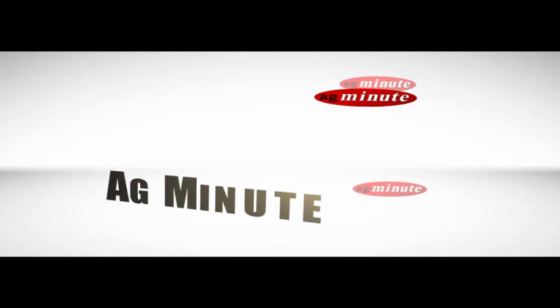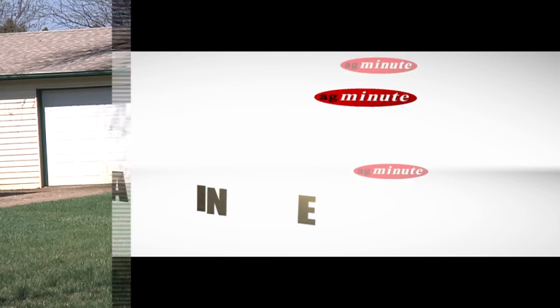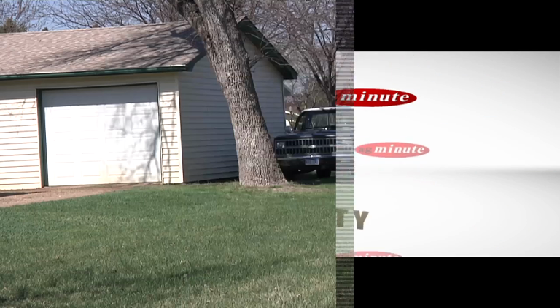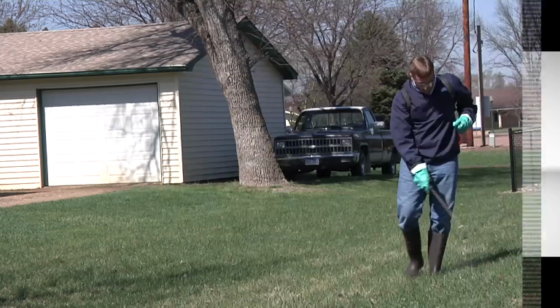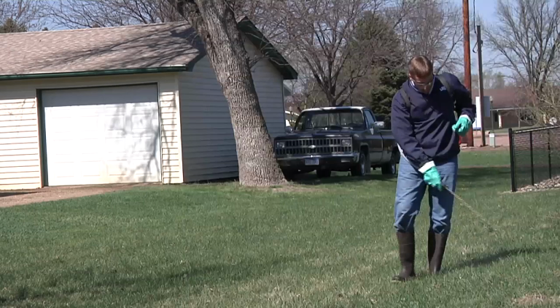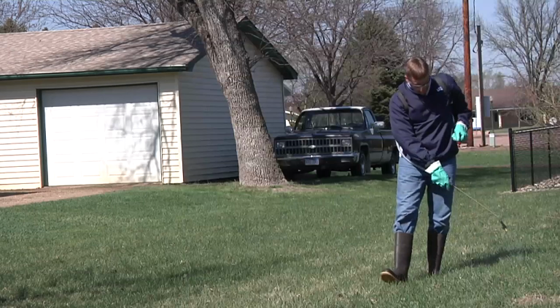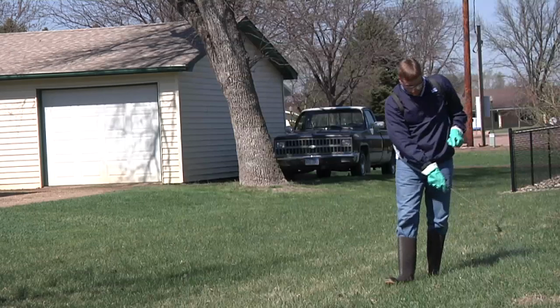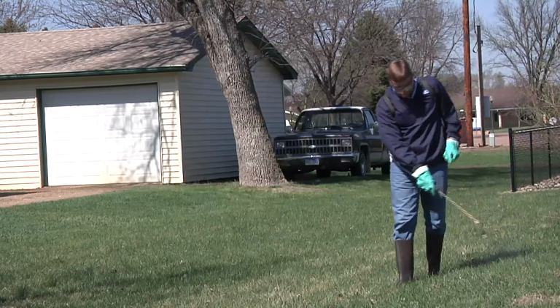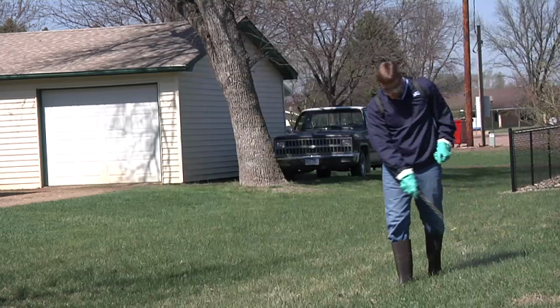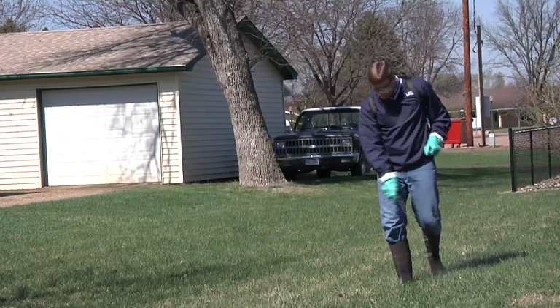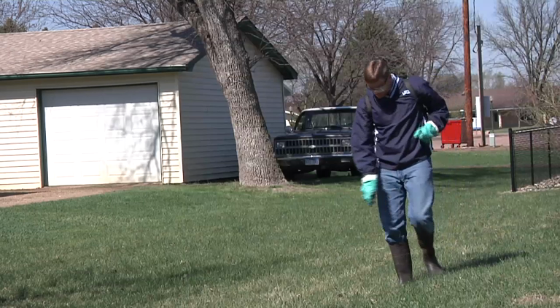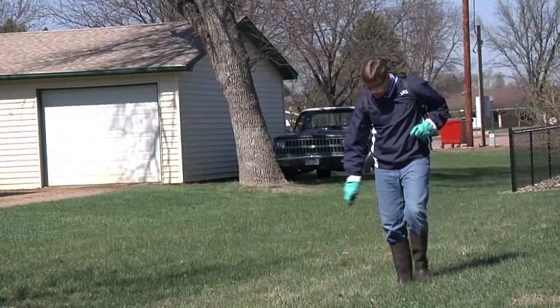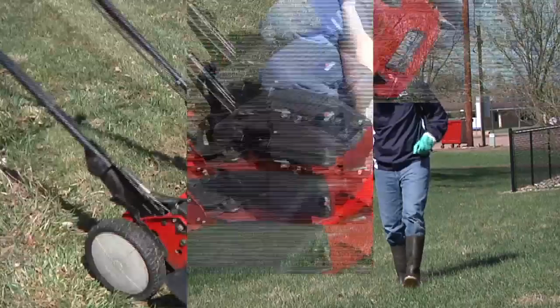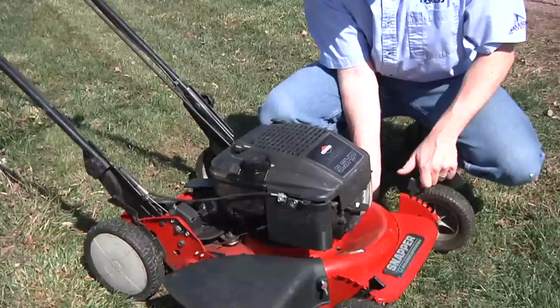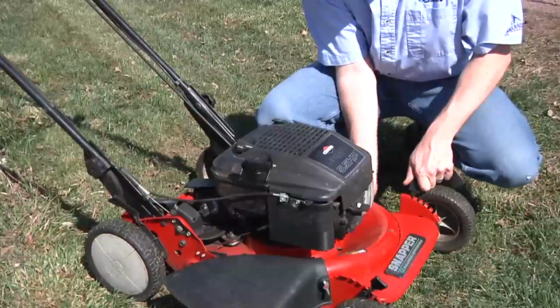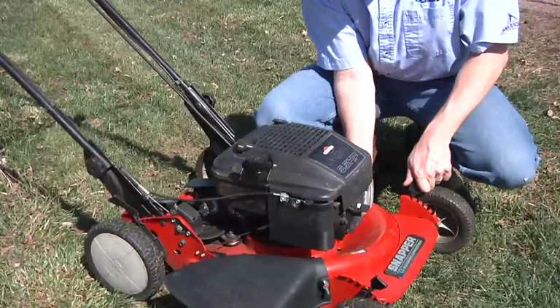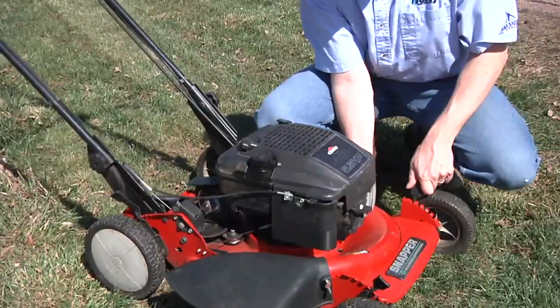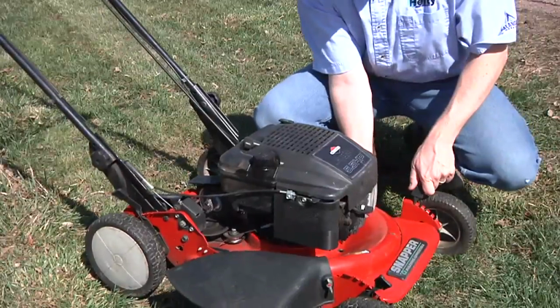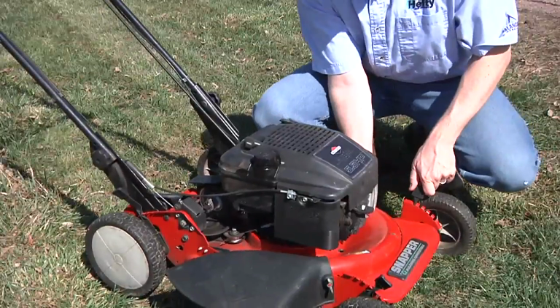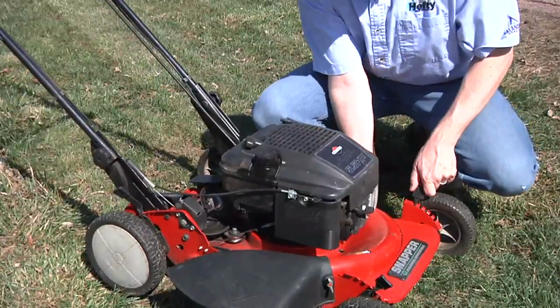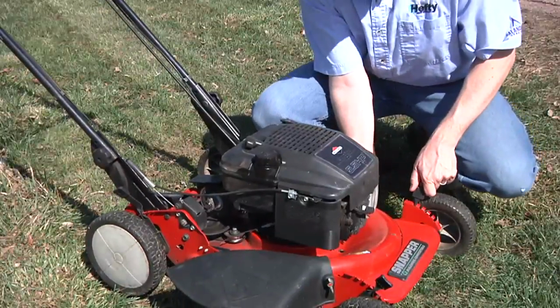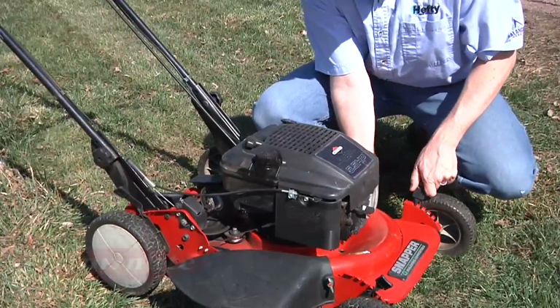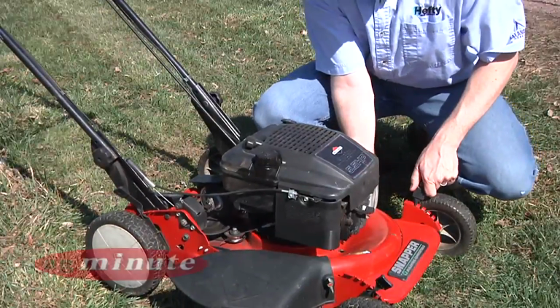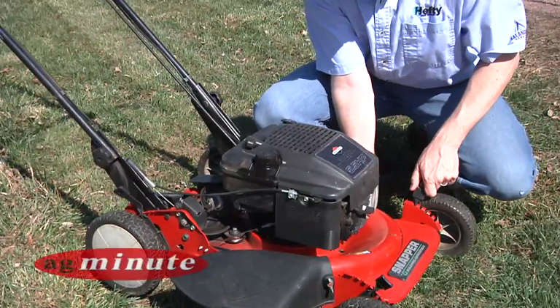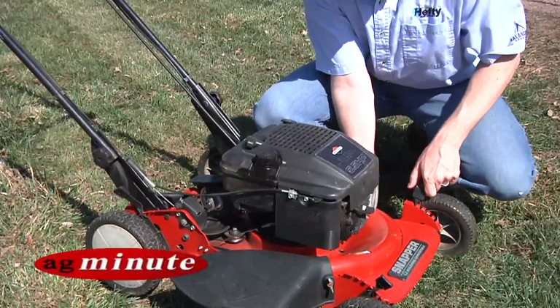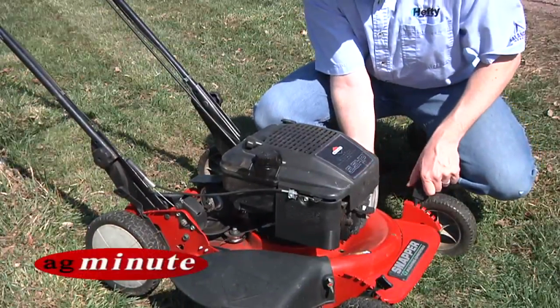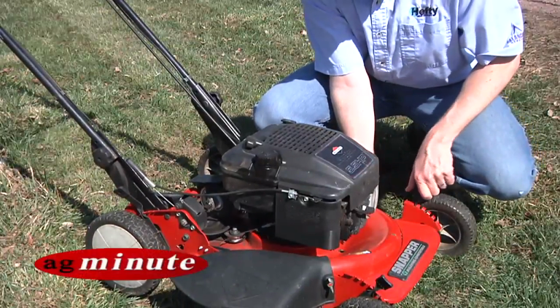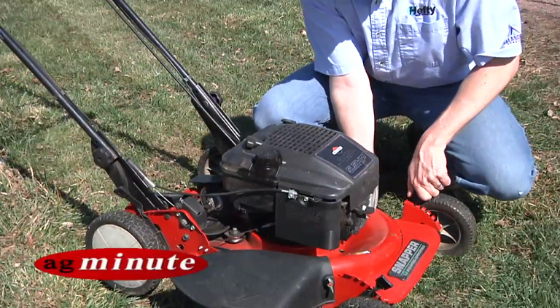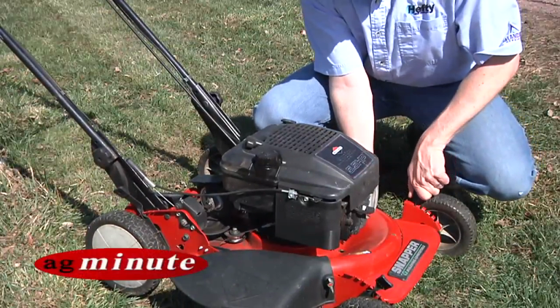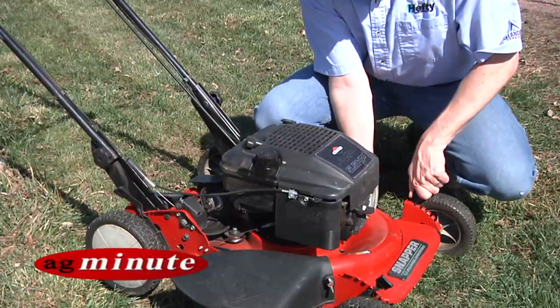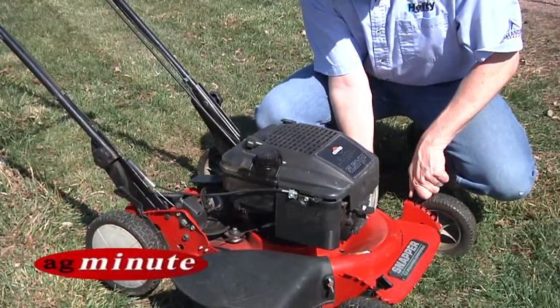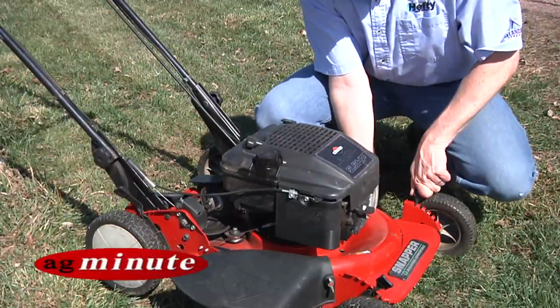Should you spray your weeds in your yard before you mow or after? I am Darren Hefty with today's Ag Minute.